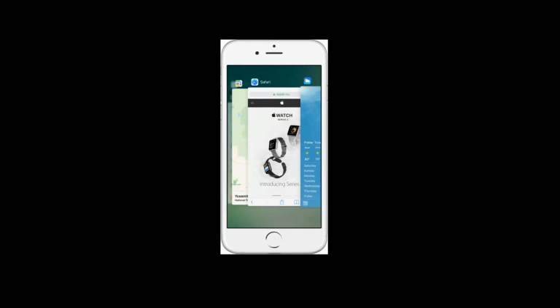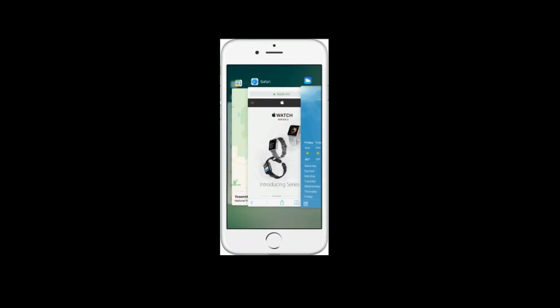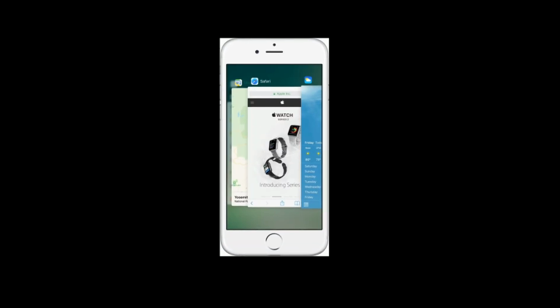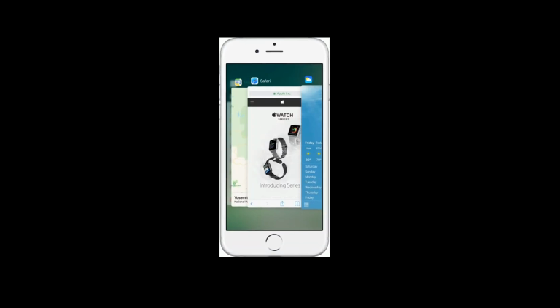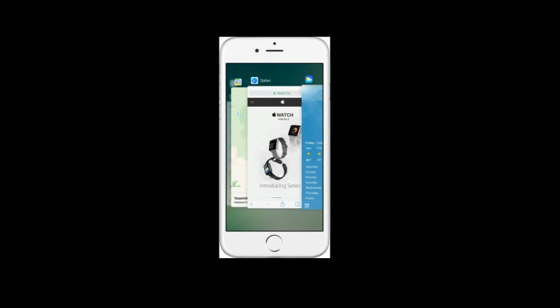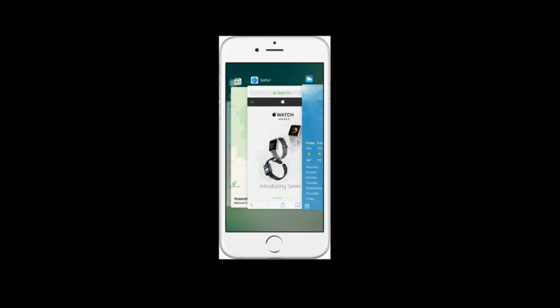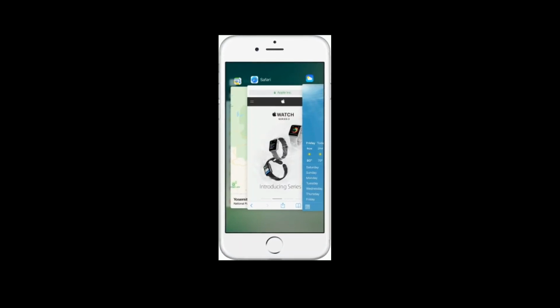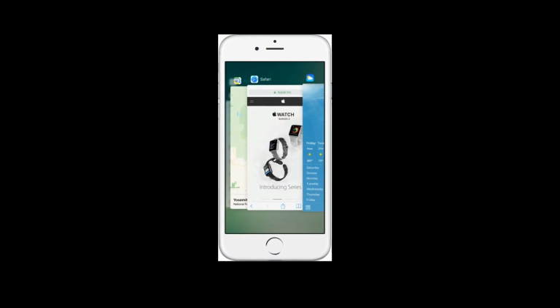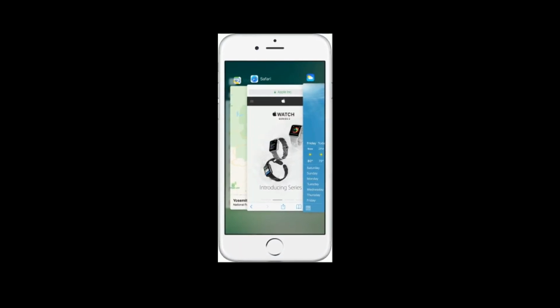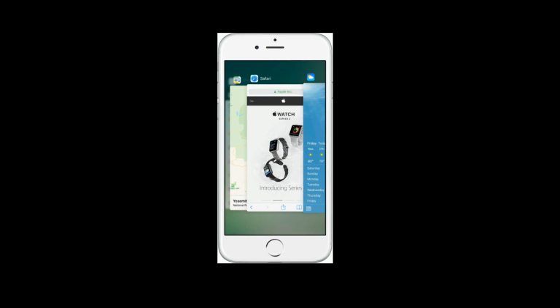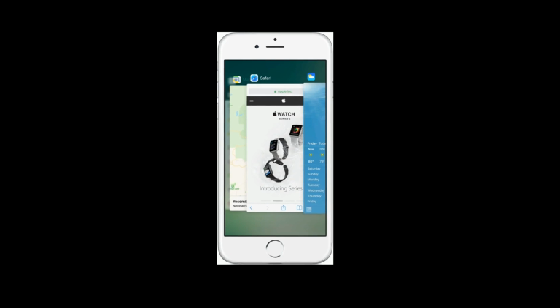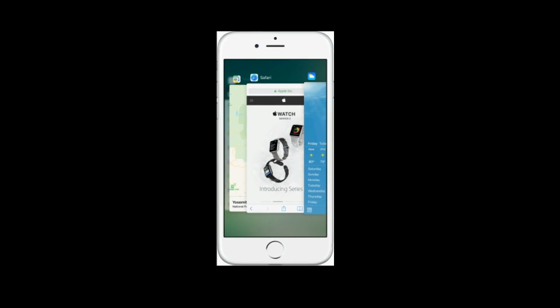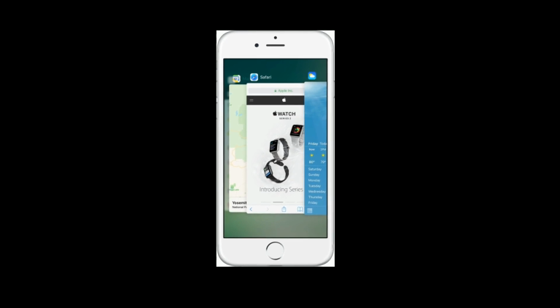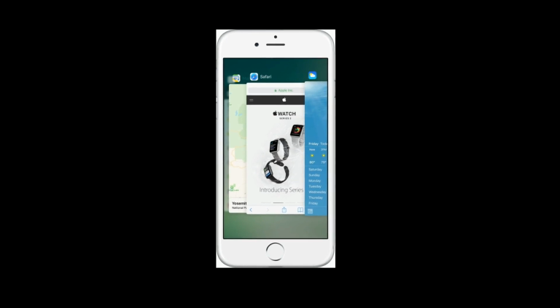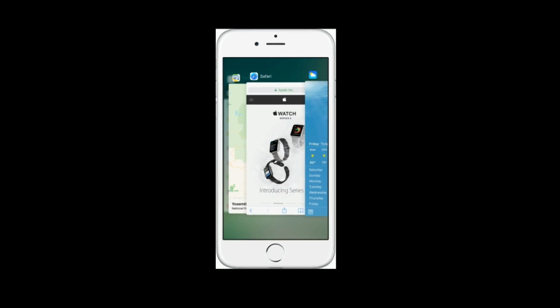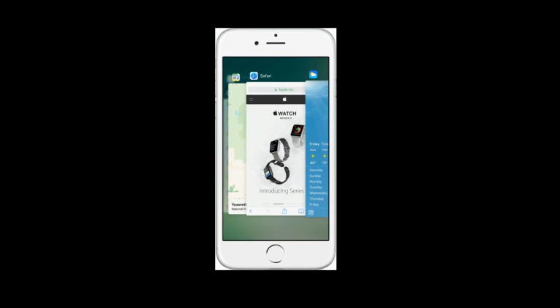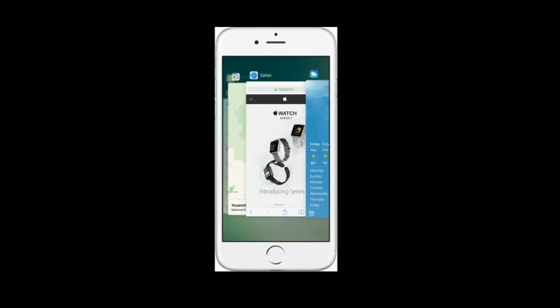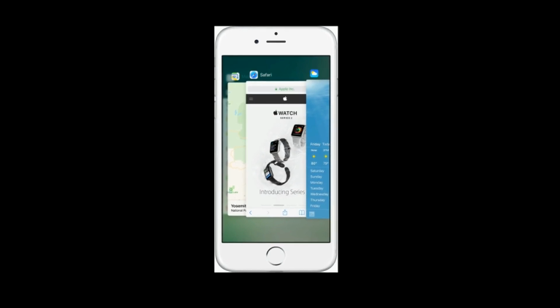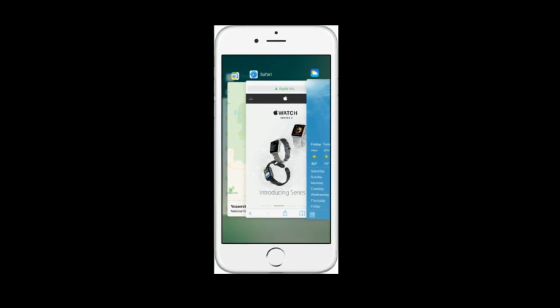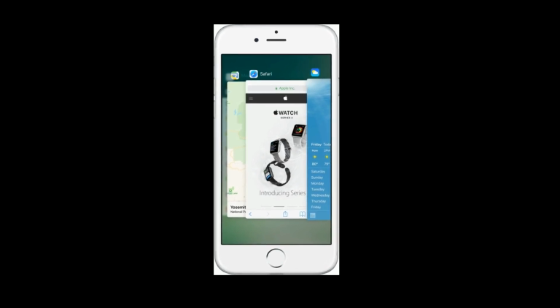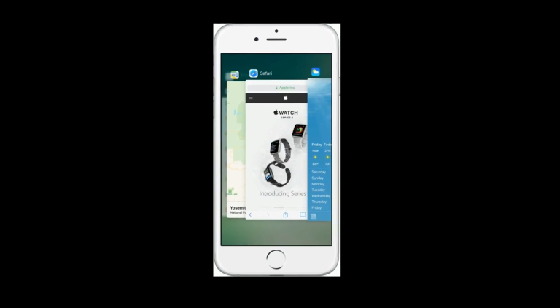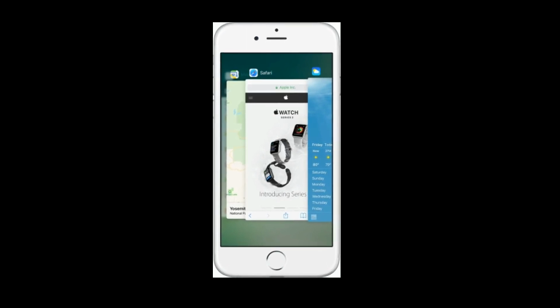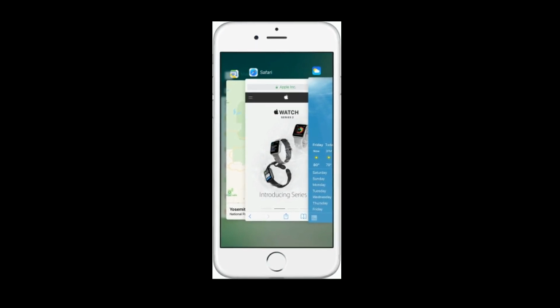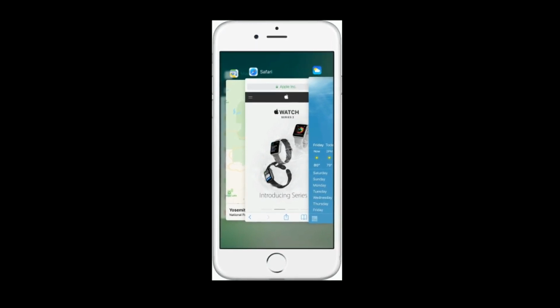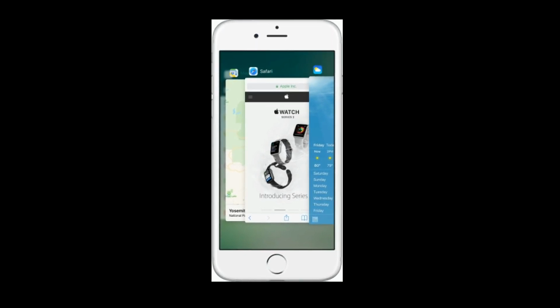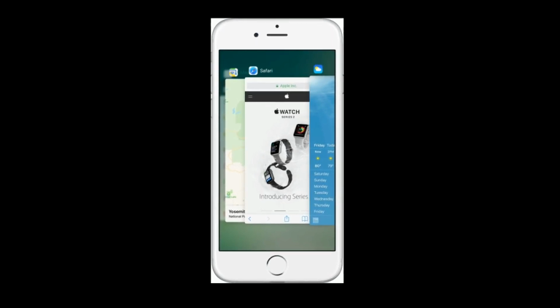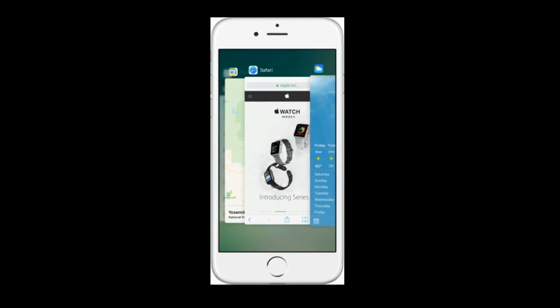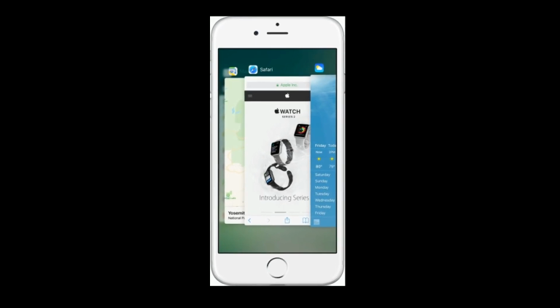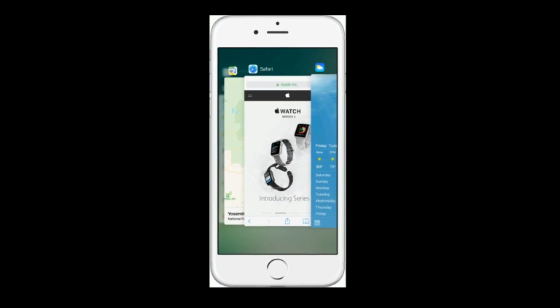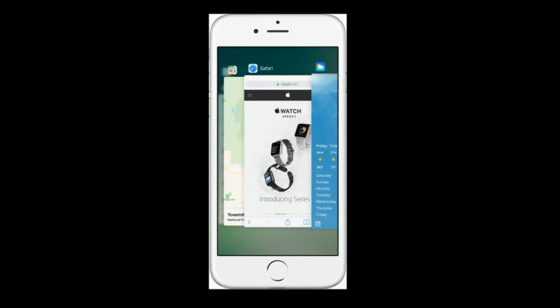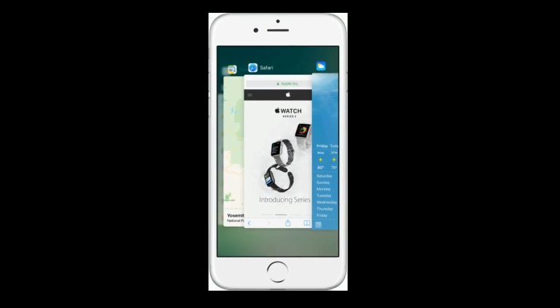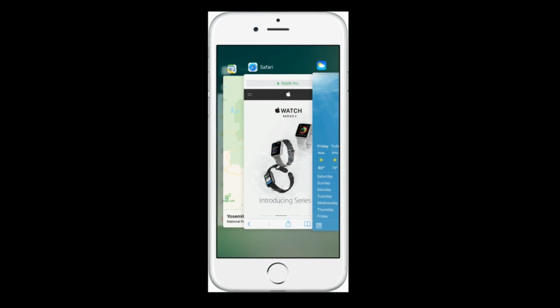If you are using iPhone 8 and earlier models, then double press the Home button to get the closed apps. Now swipe up the Watch app's preview to close.